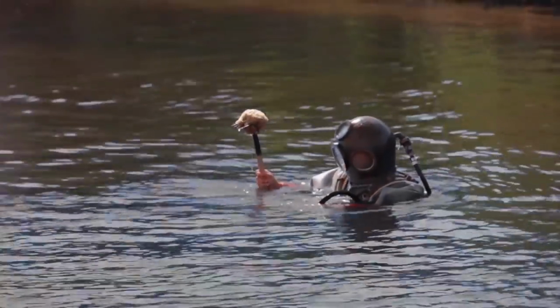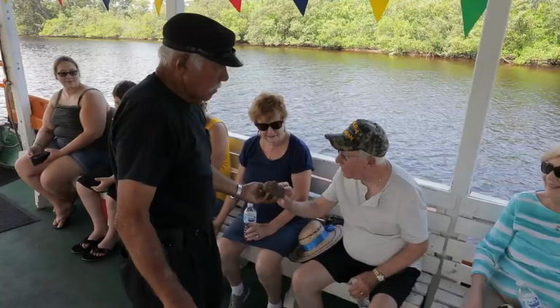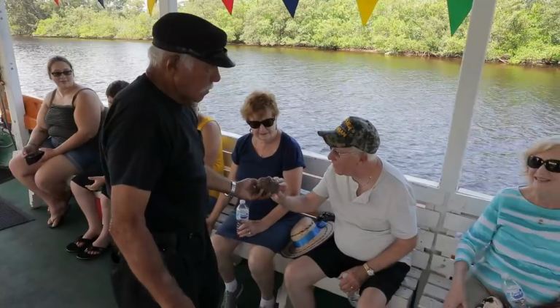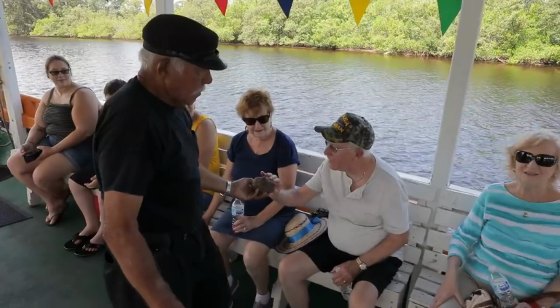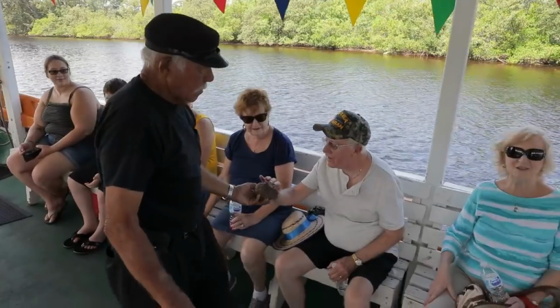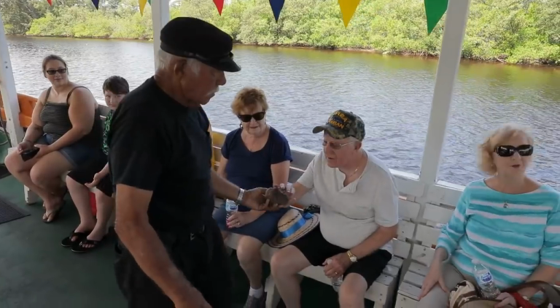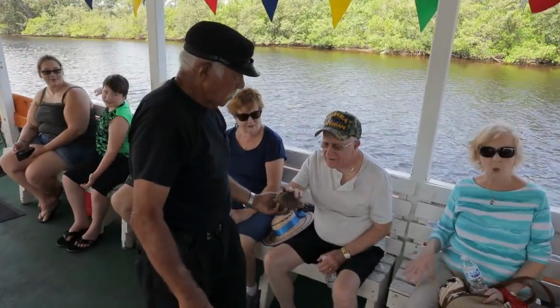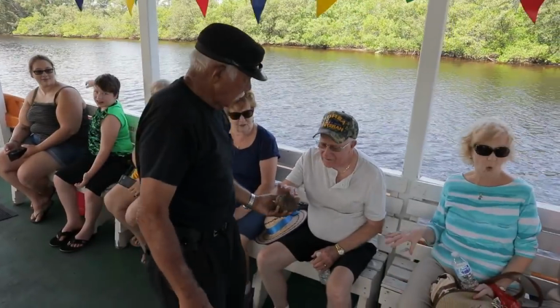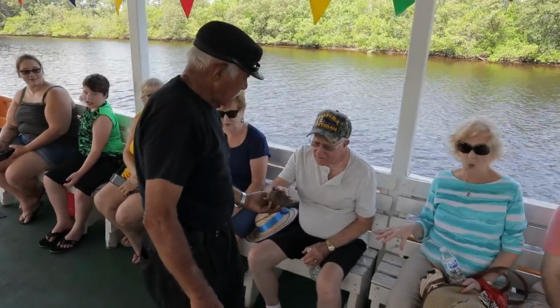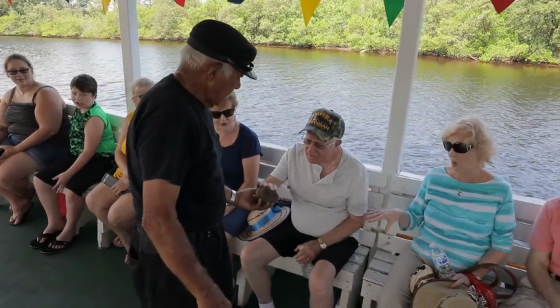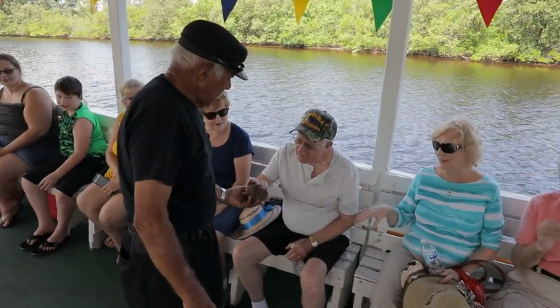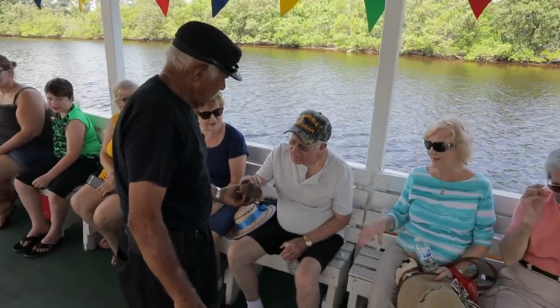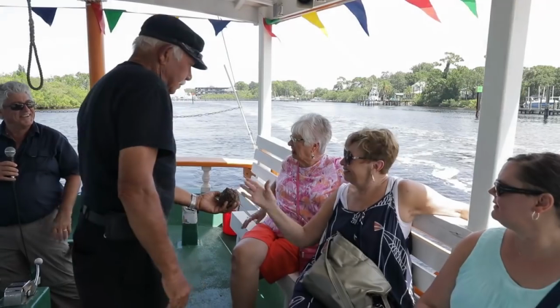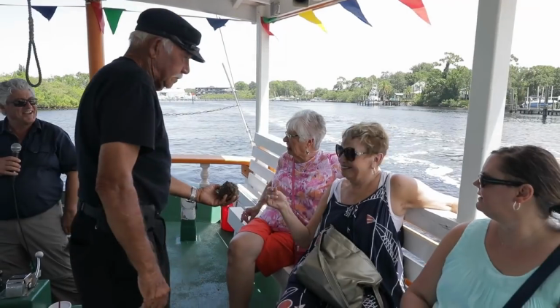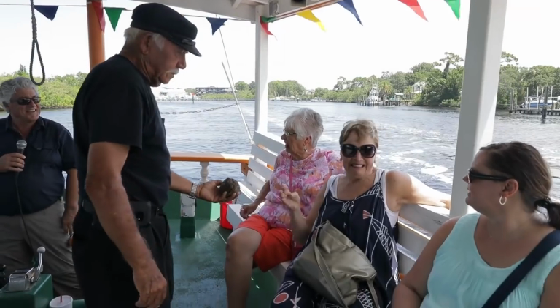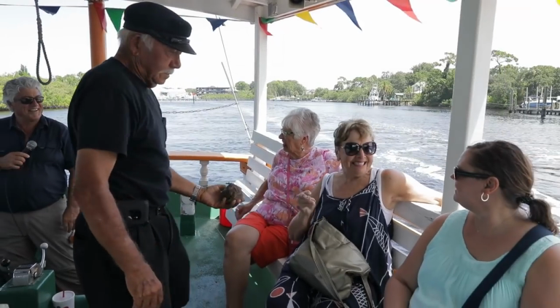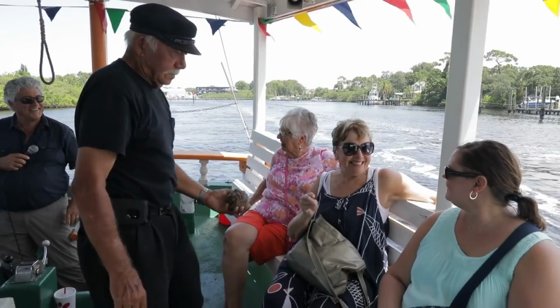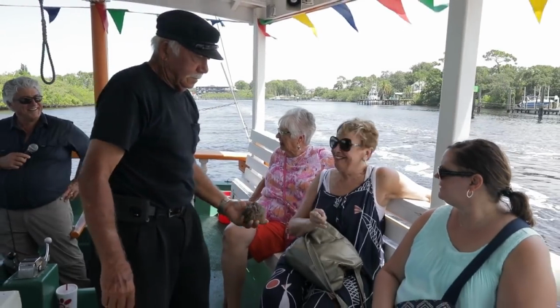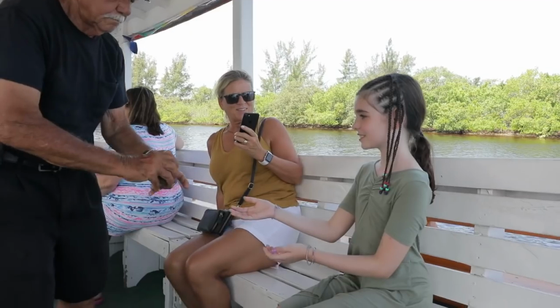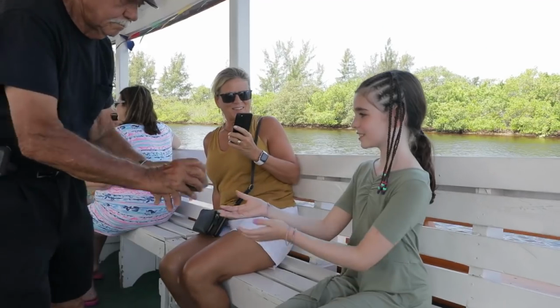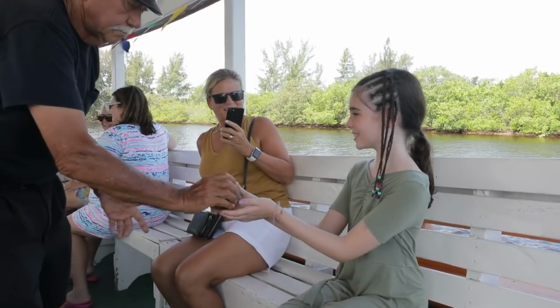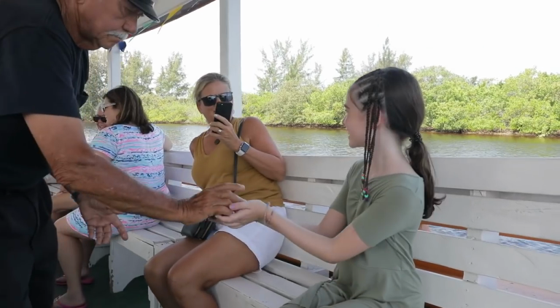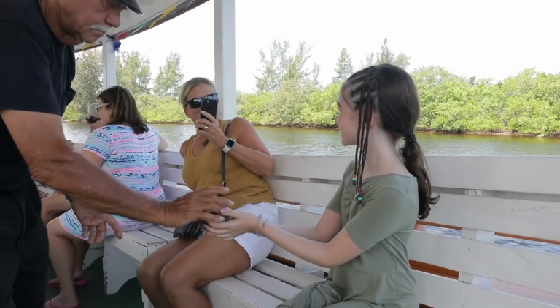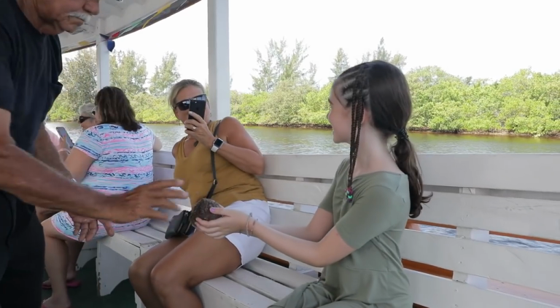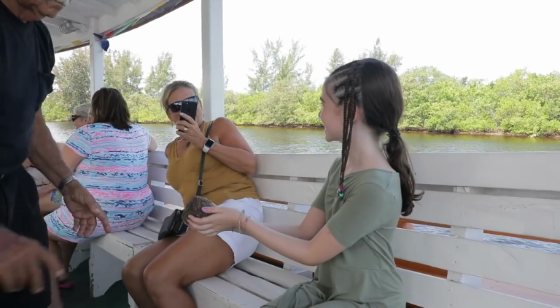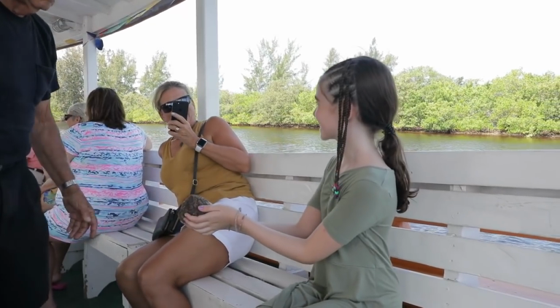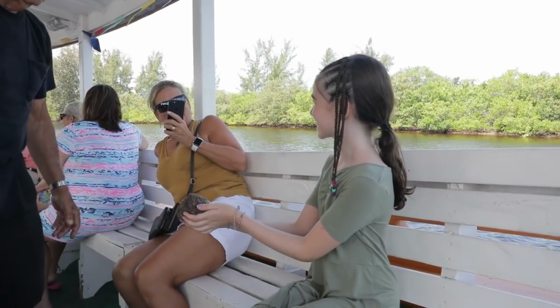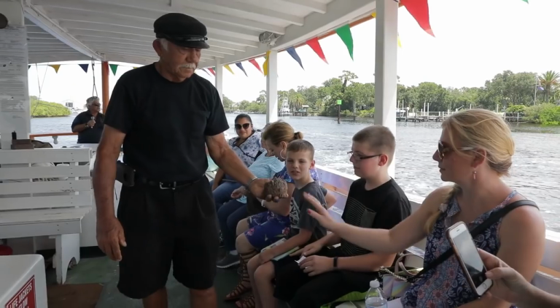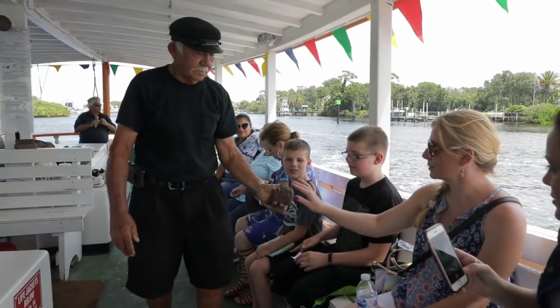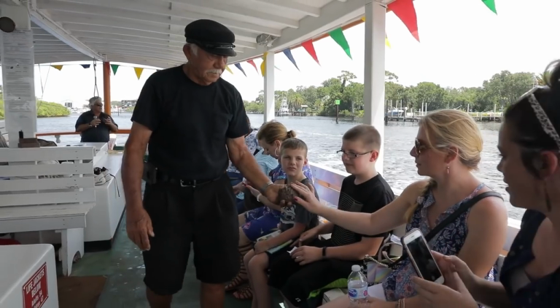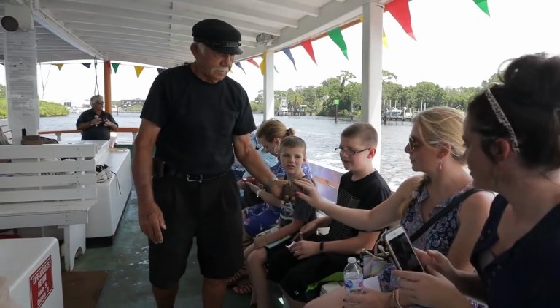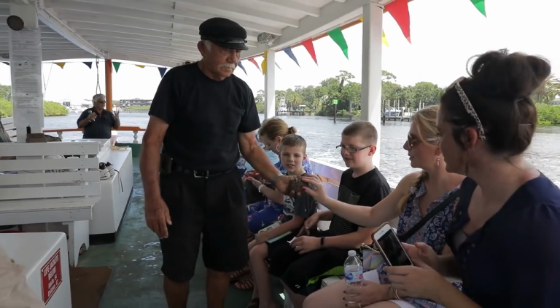Go ahead and touch and feel it — squeeze it, don't be afraid. Nothing but water will come off in your hands. It'll feel kind of like a wet piece of rubber.